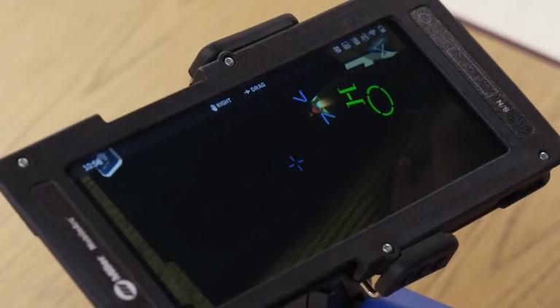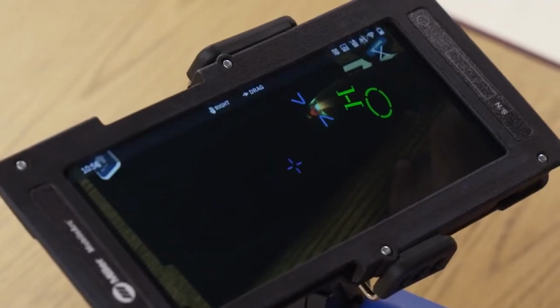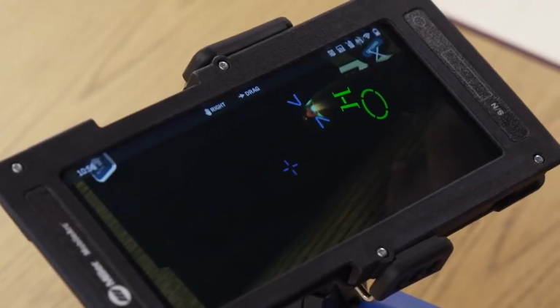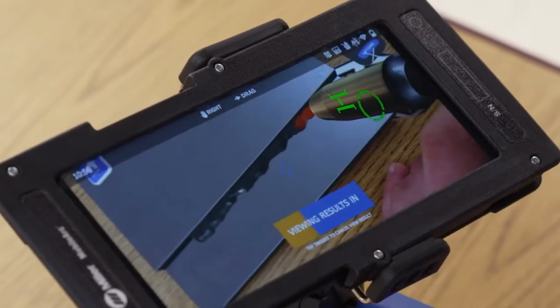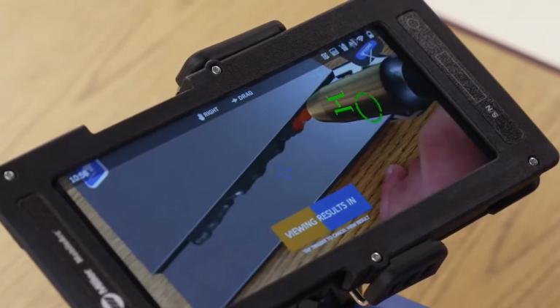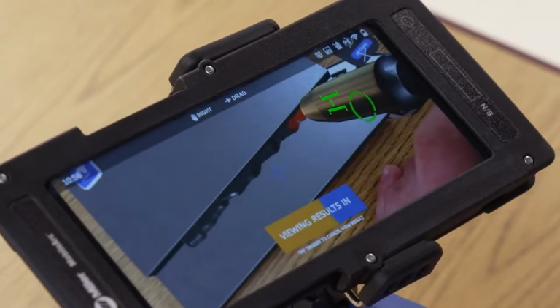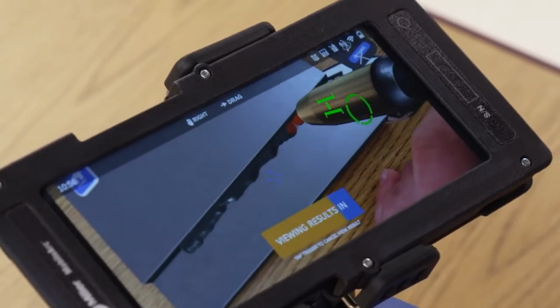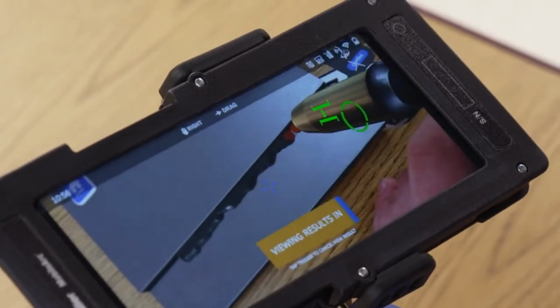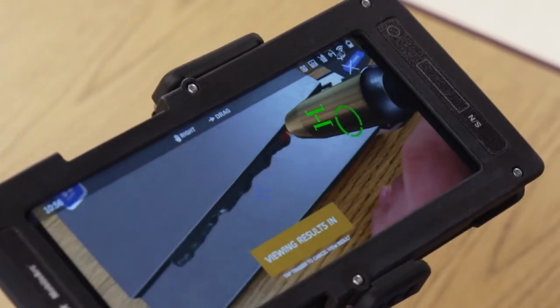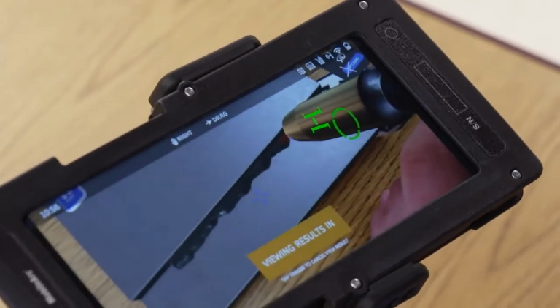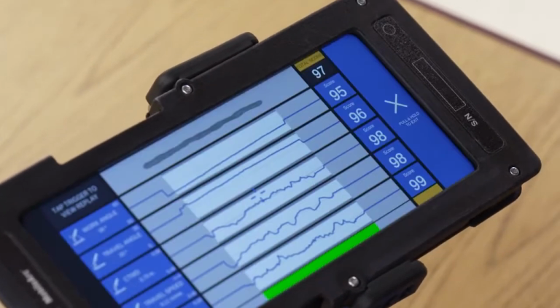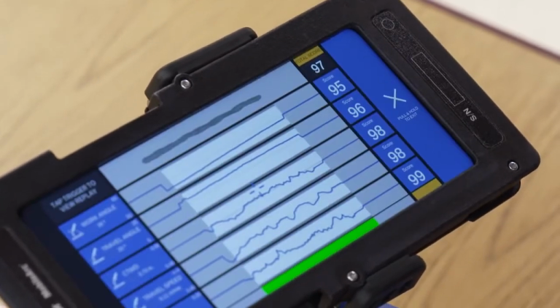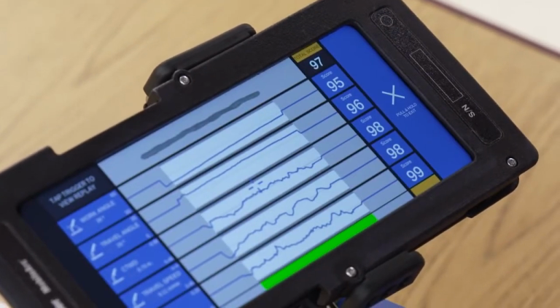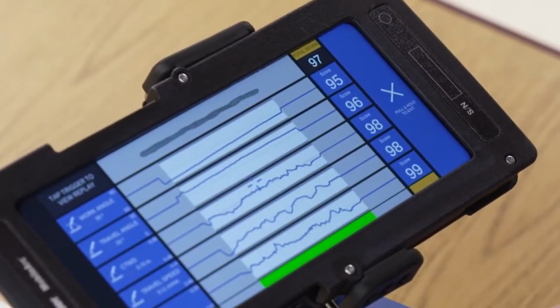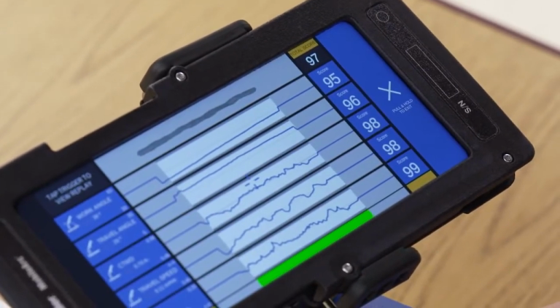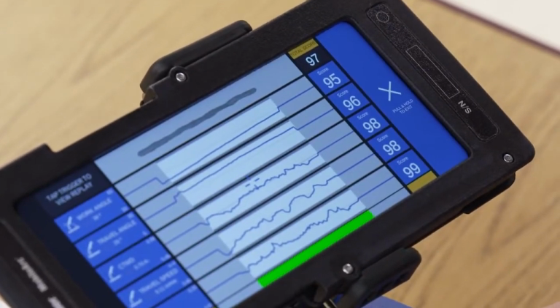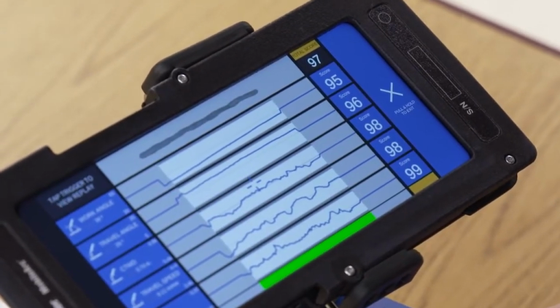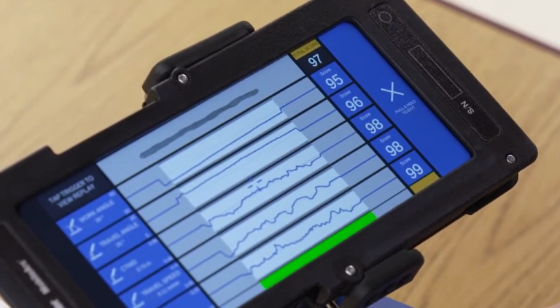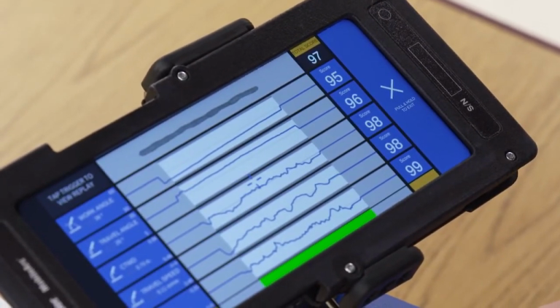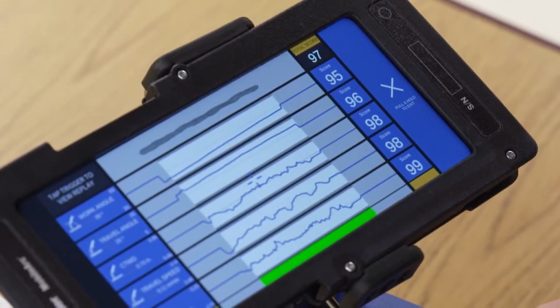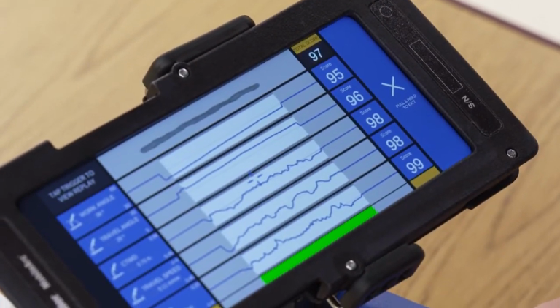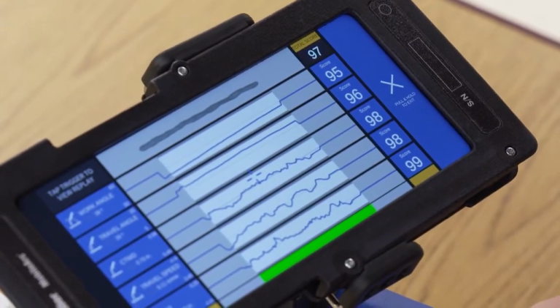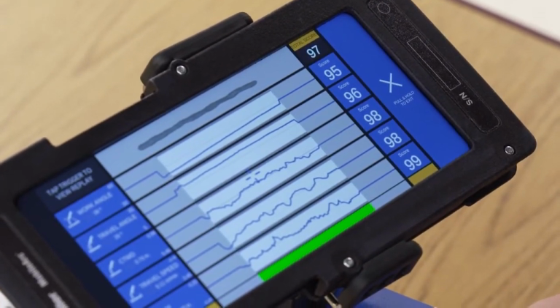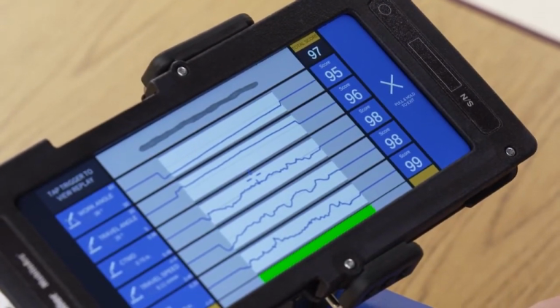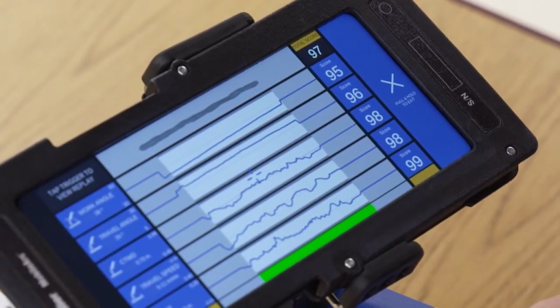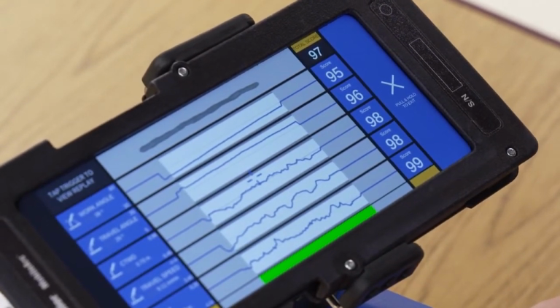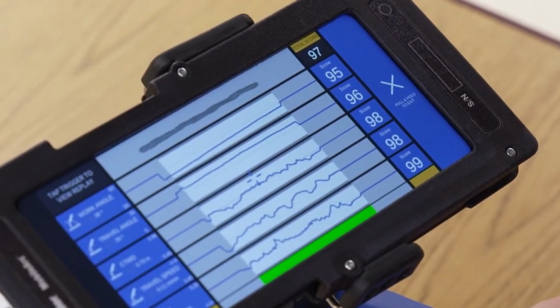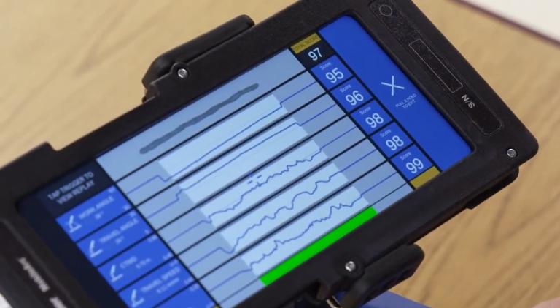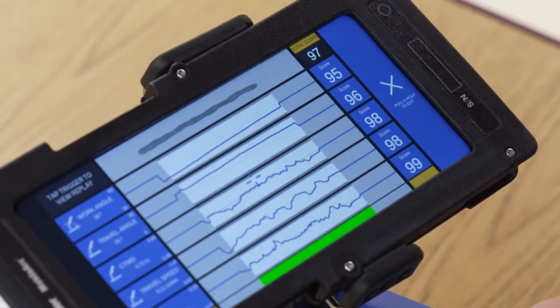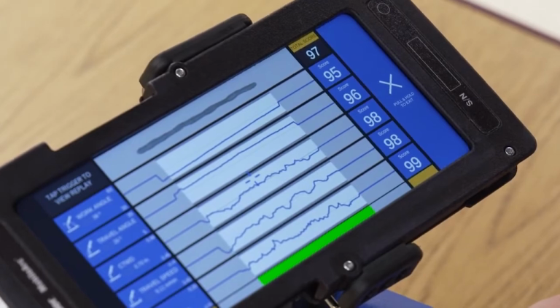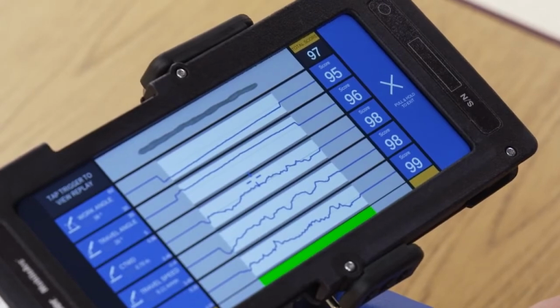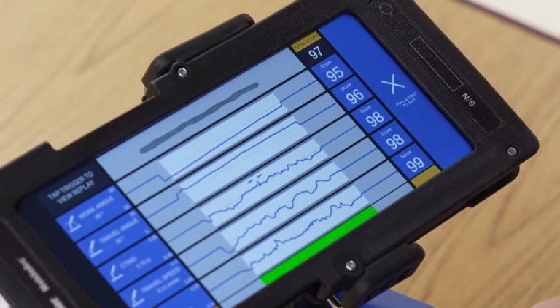Once the simulation is complete, students are scored and receive immediate feedback so they know which areas need improvement.